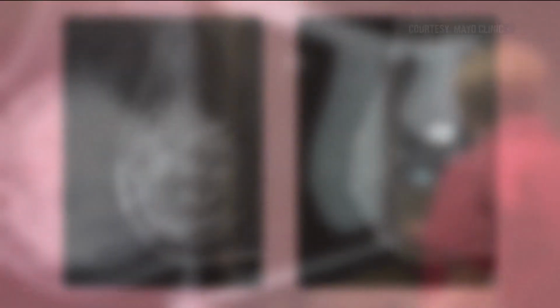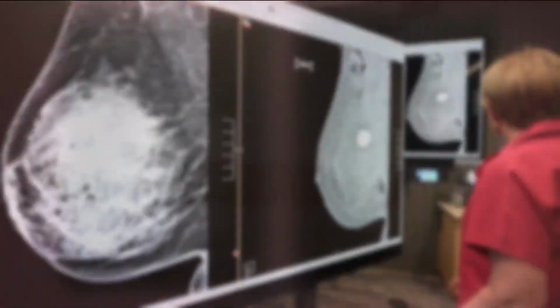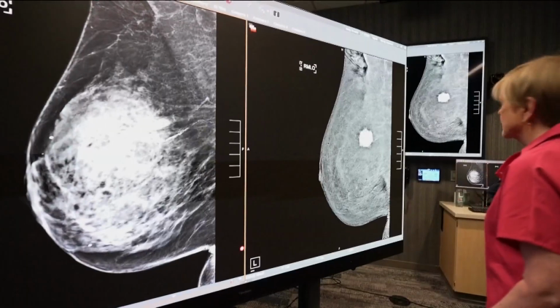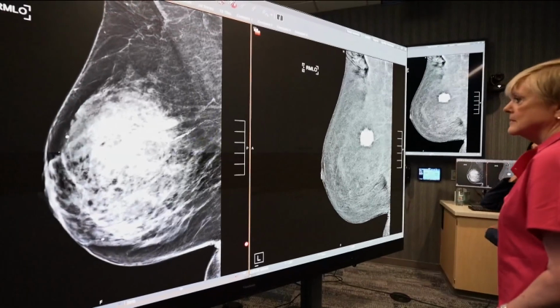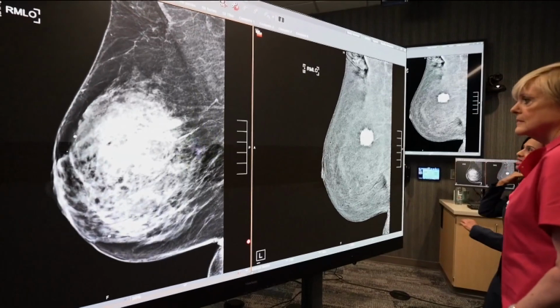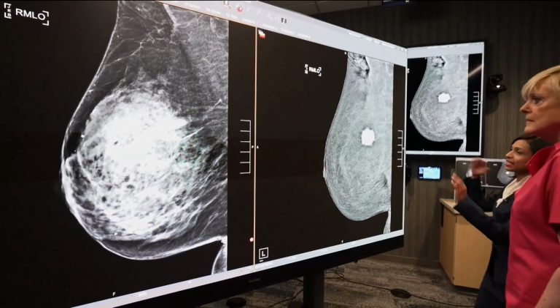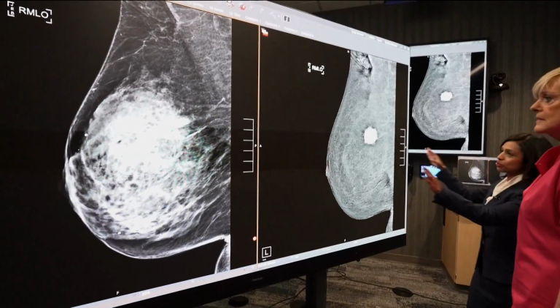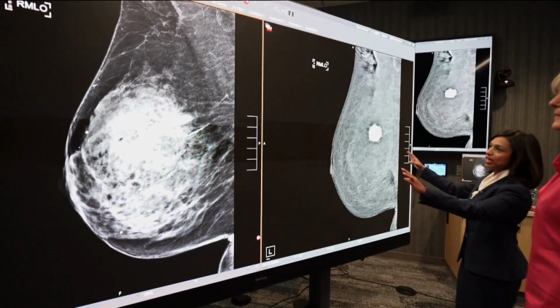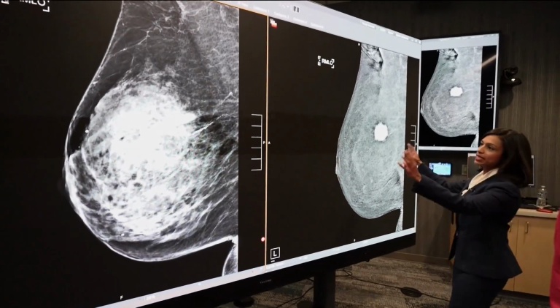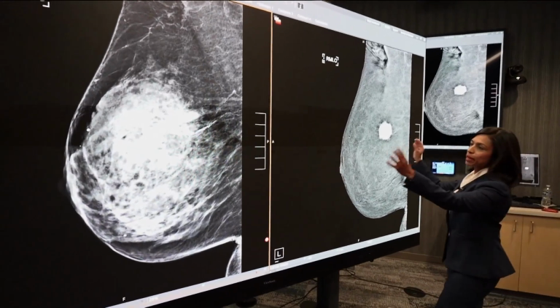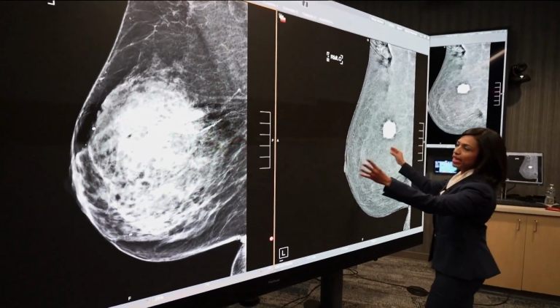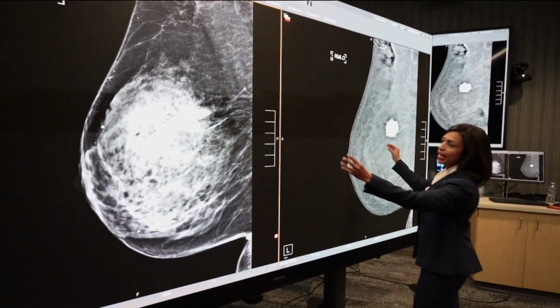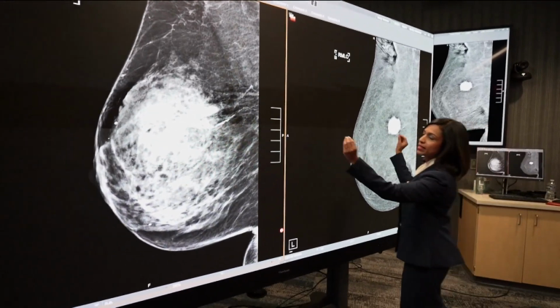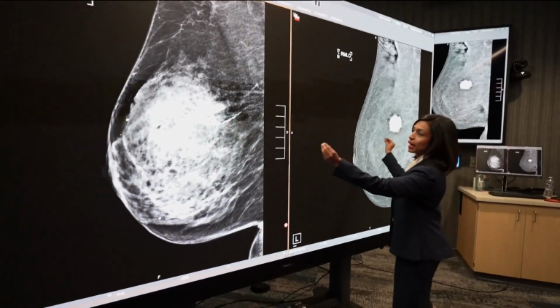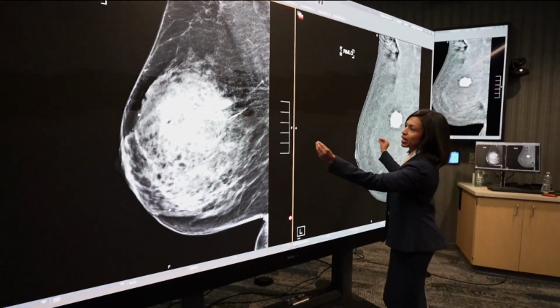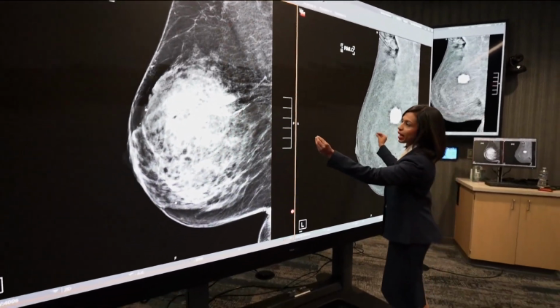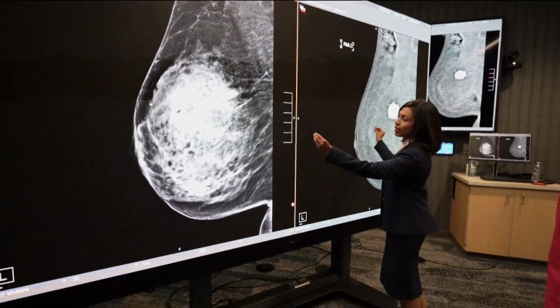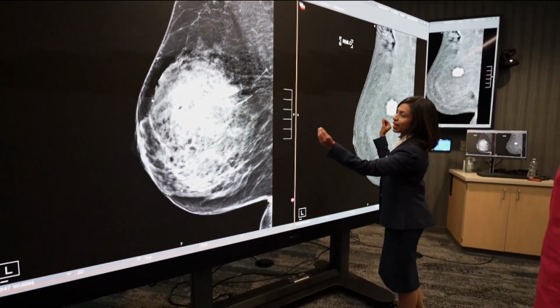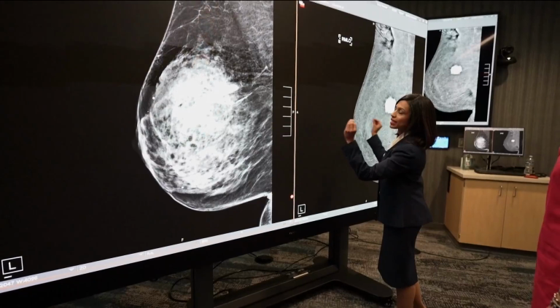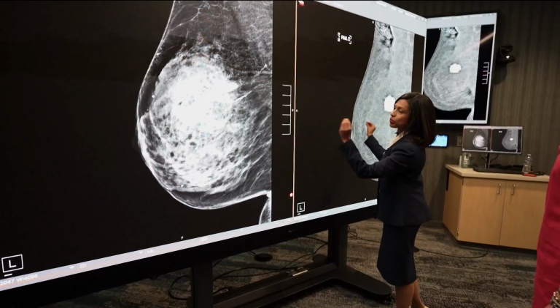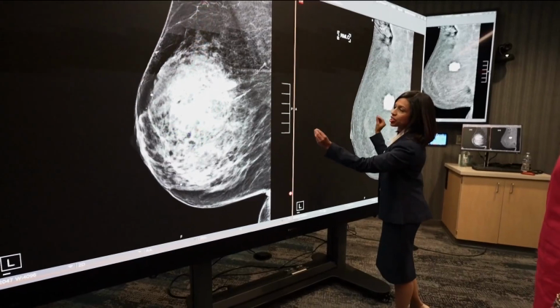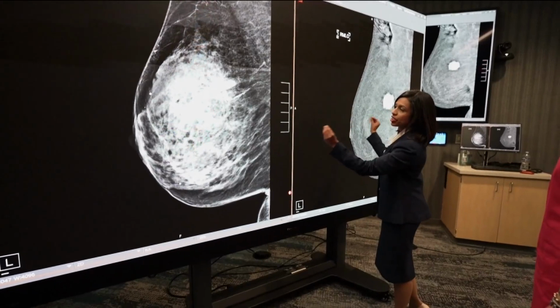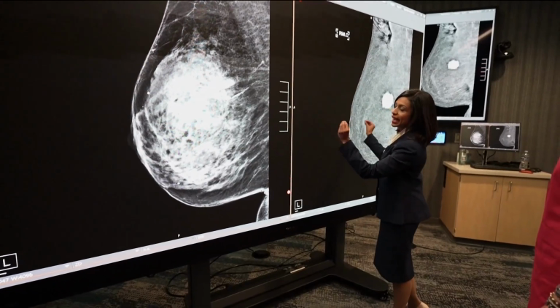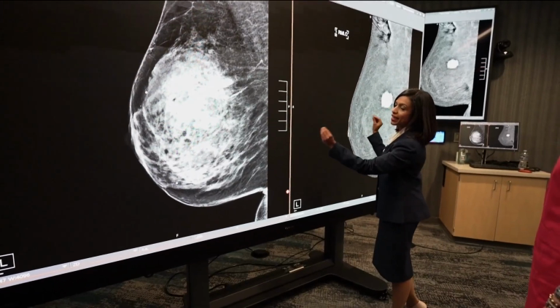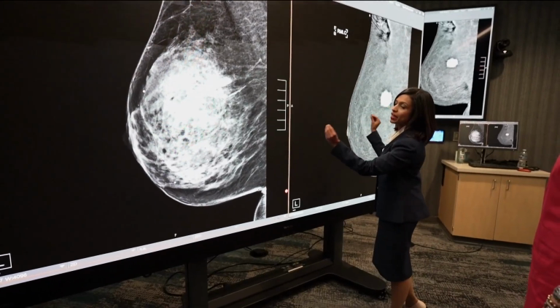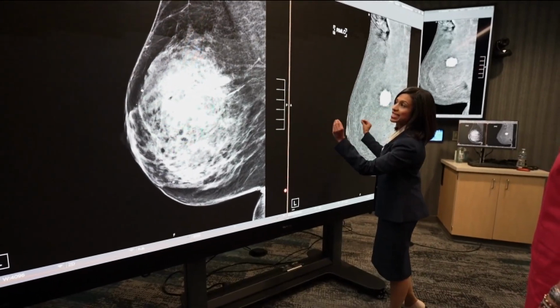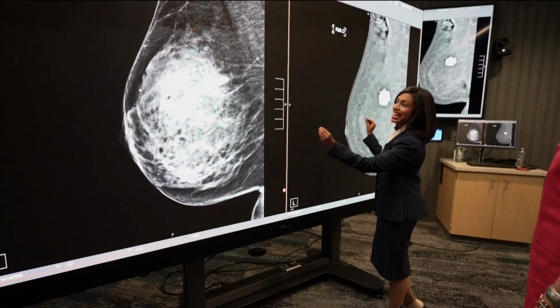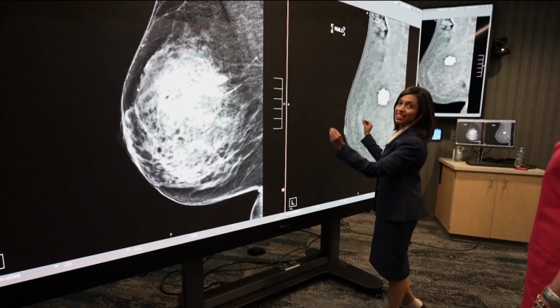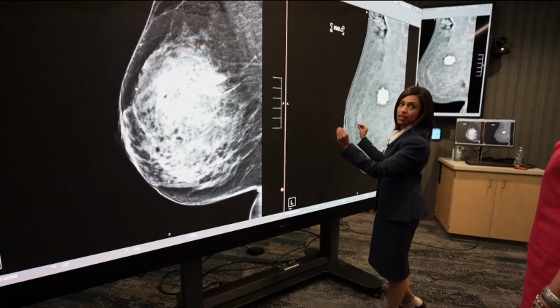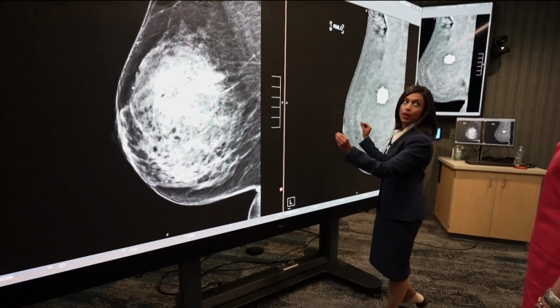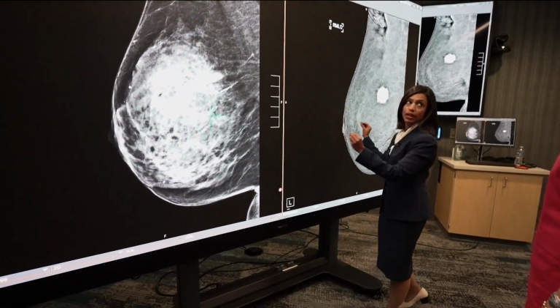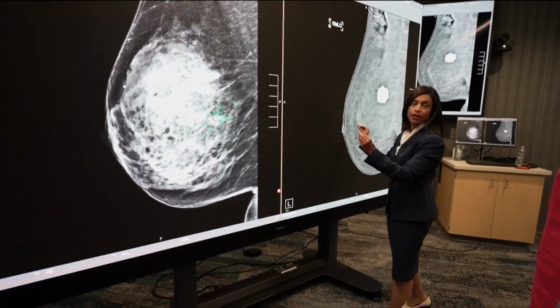"This breast is this breast." Same day, same time — these images are taken seconds of one another.